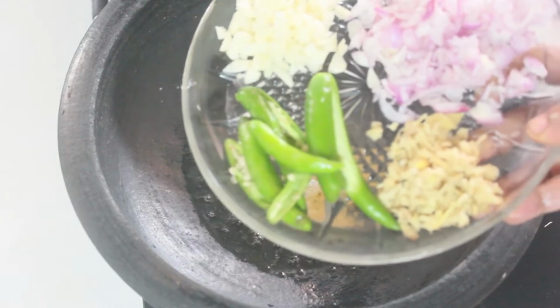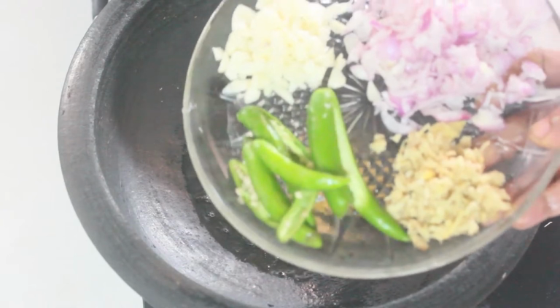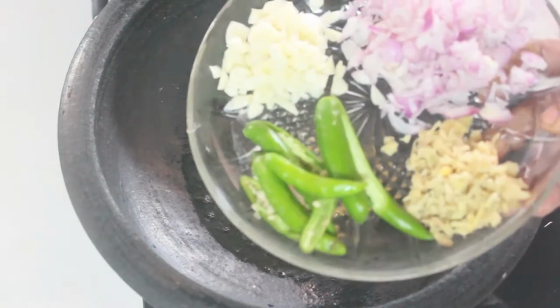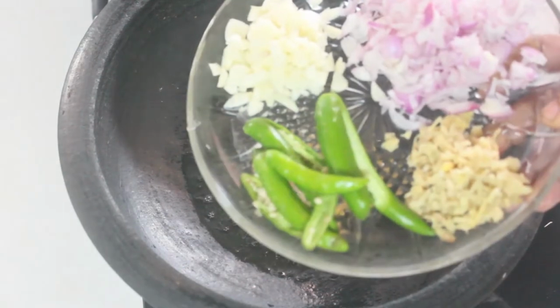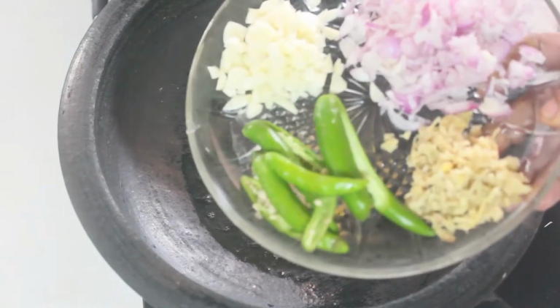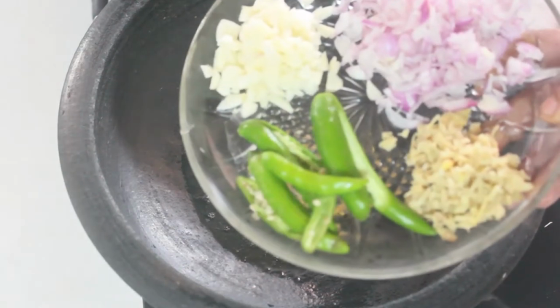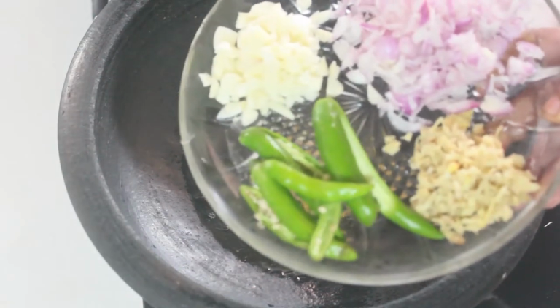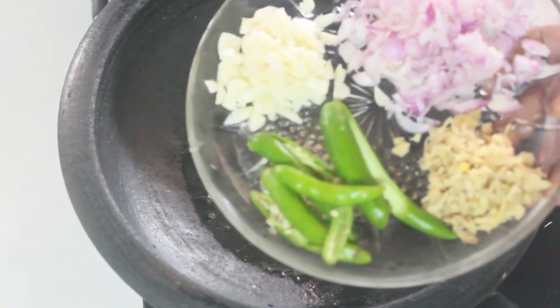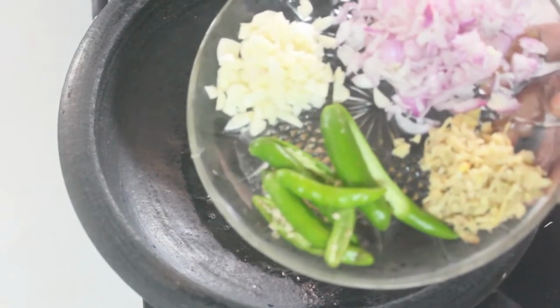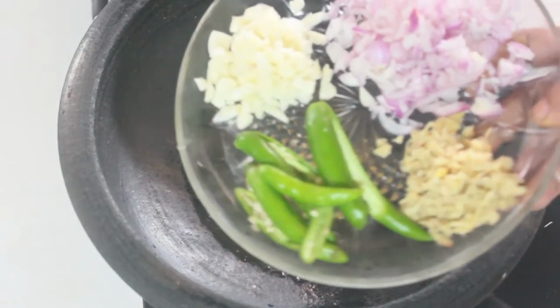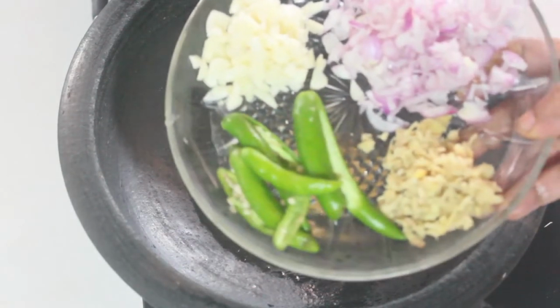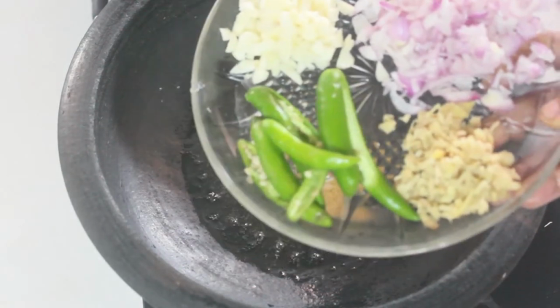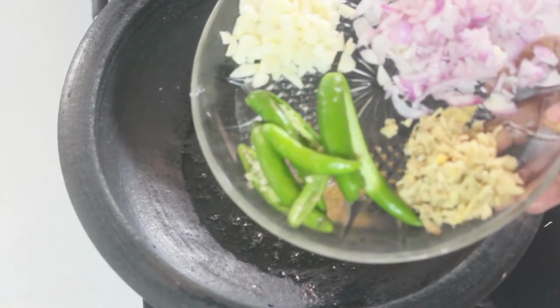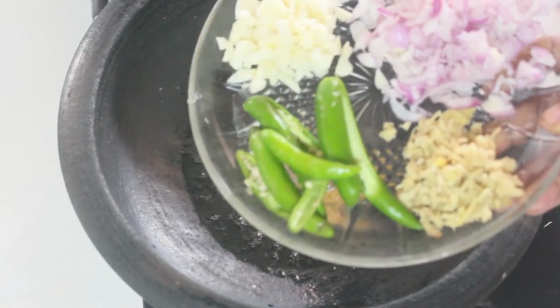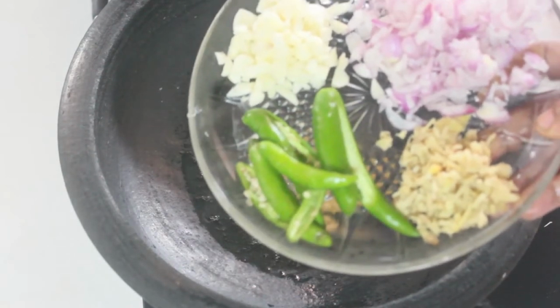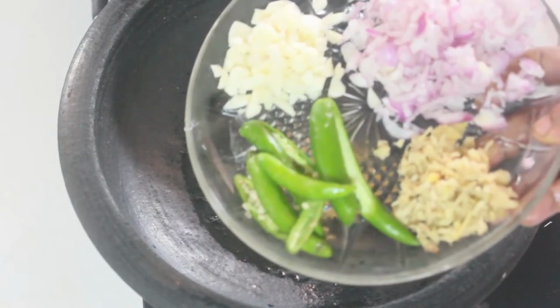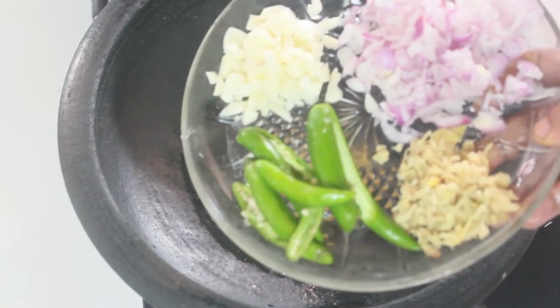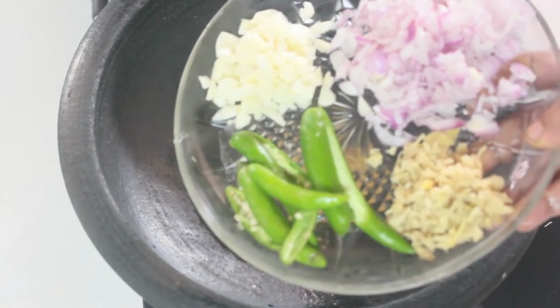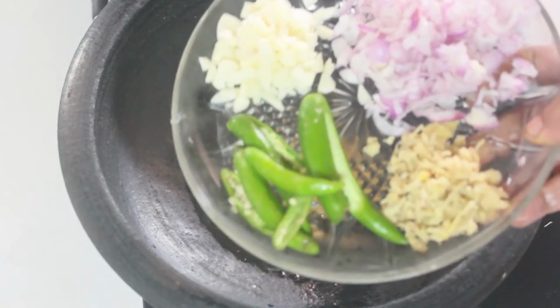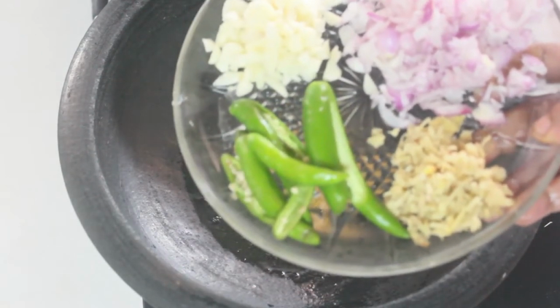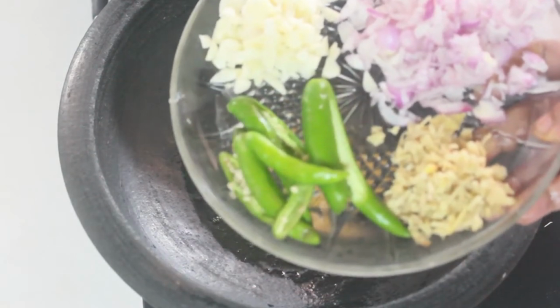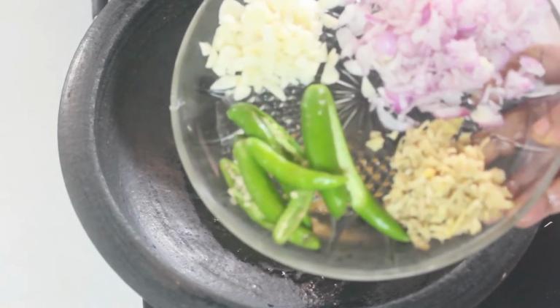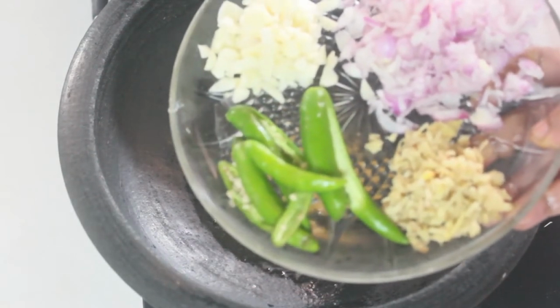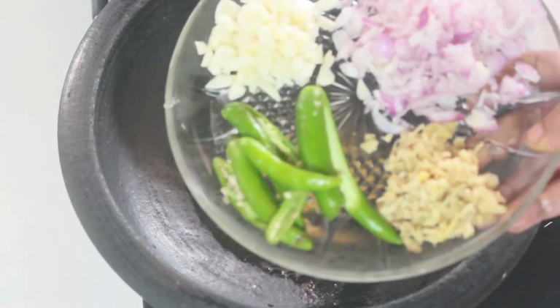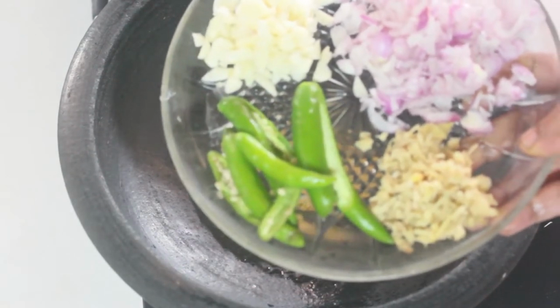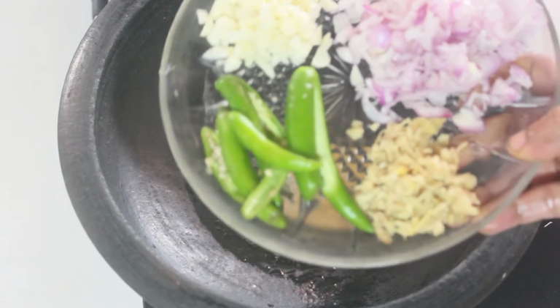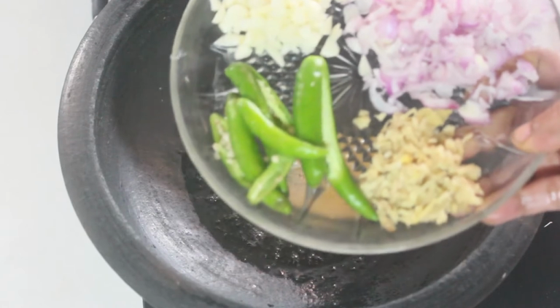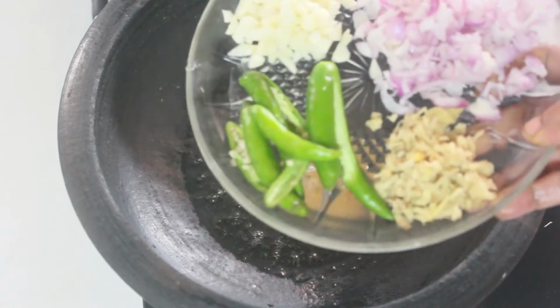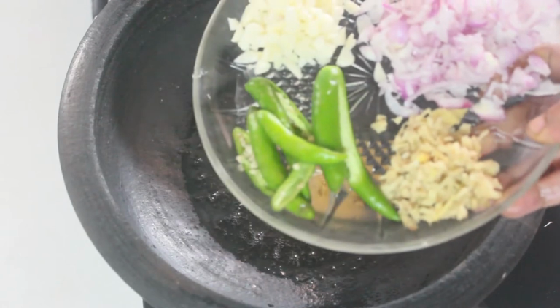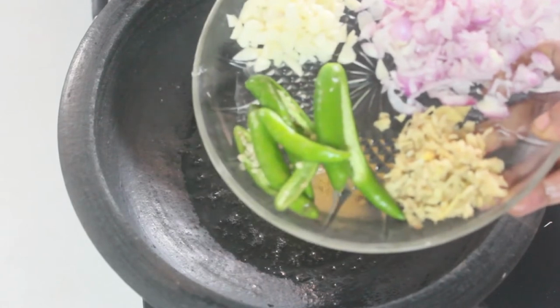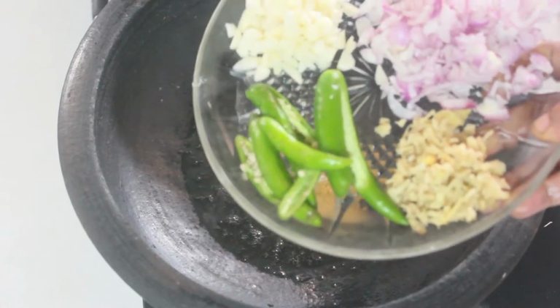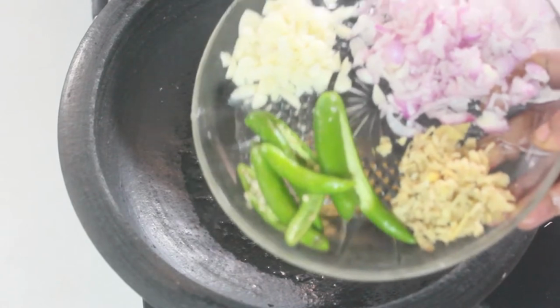Add 10 to 10 onion. Add 4 to 10 onion. Just cook it.